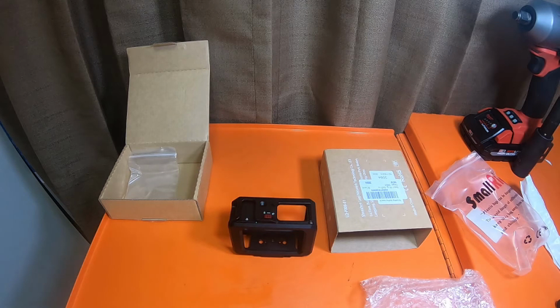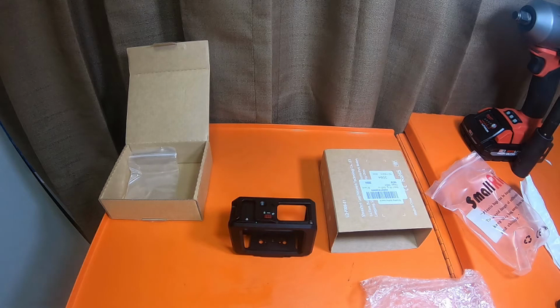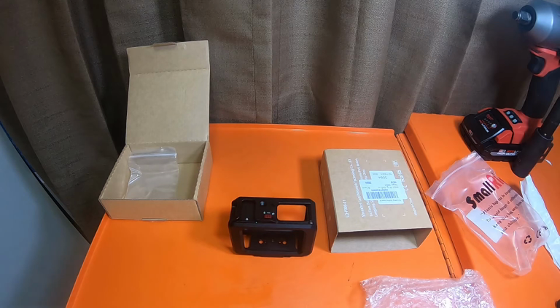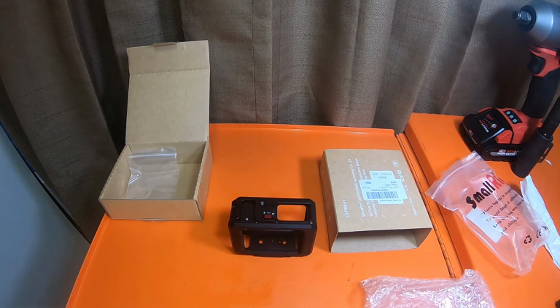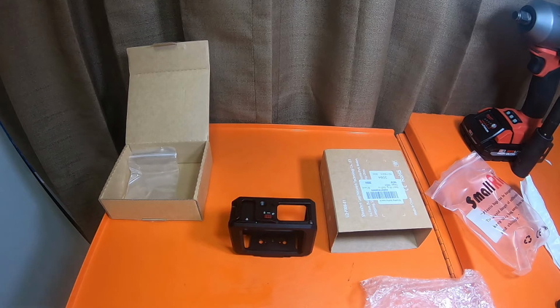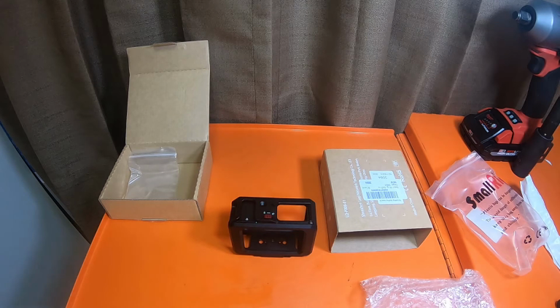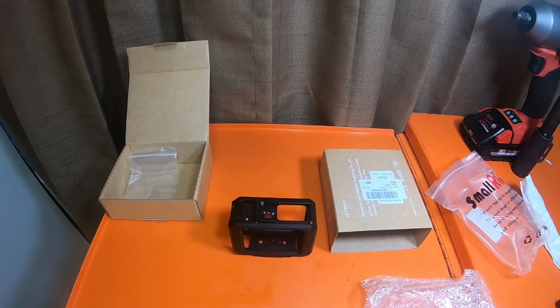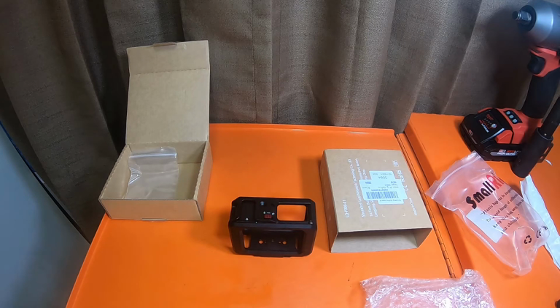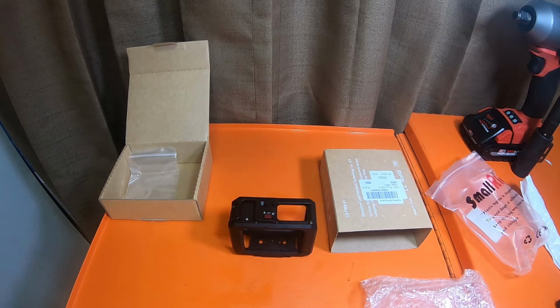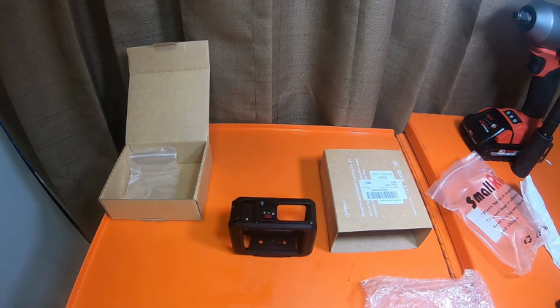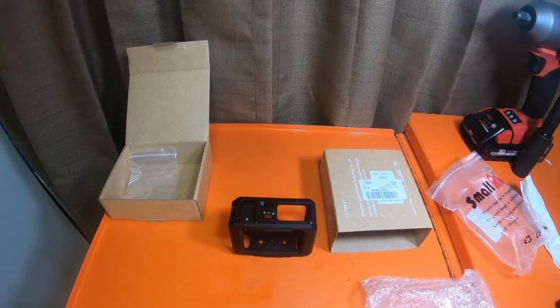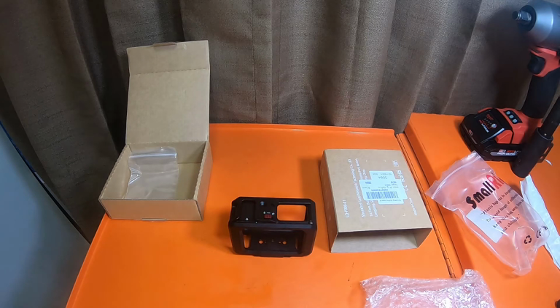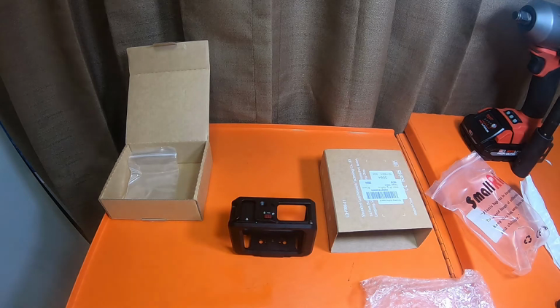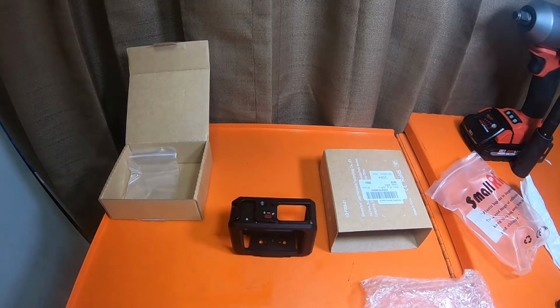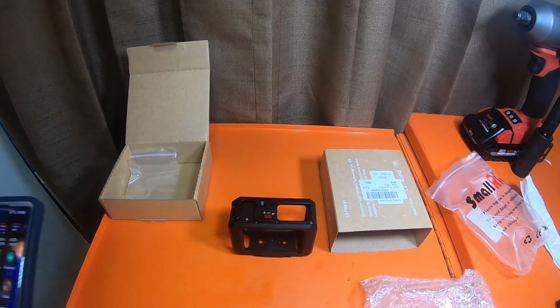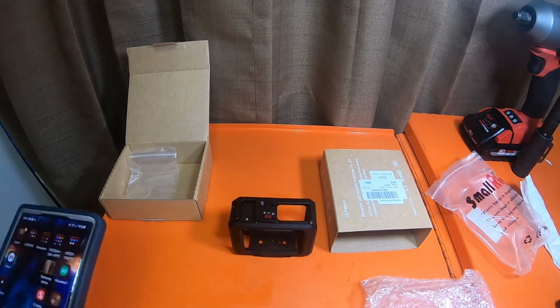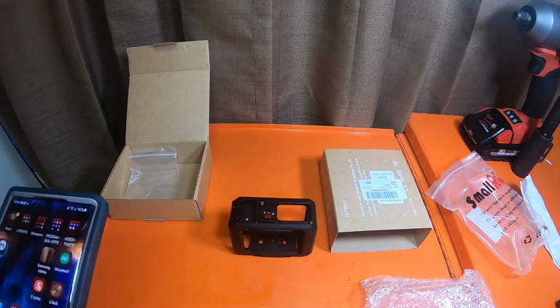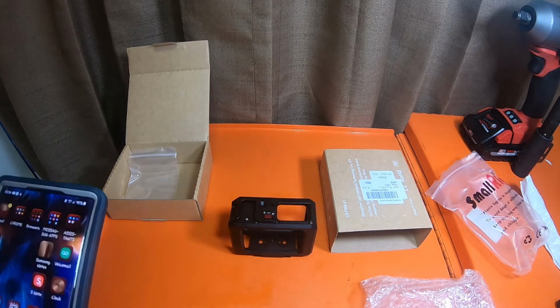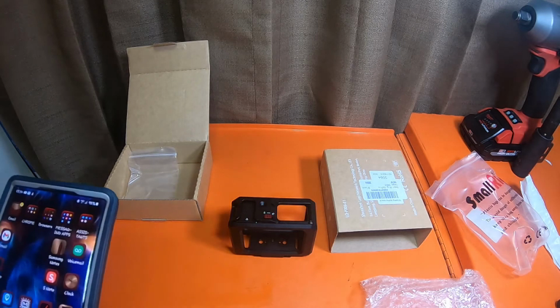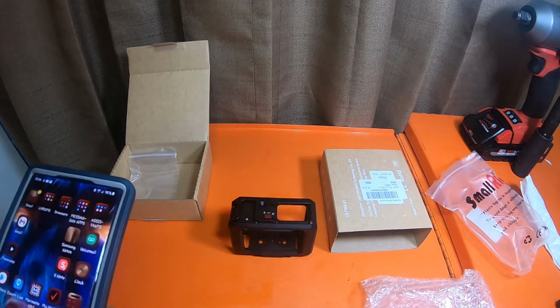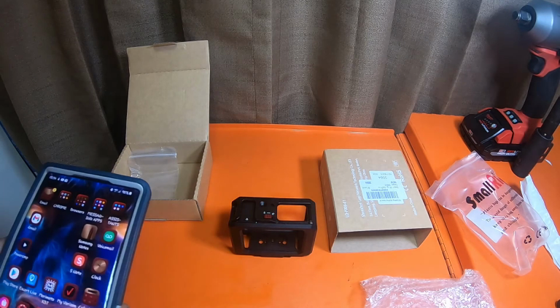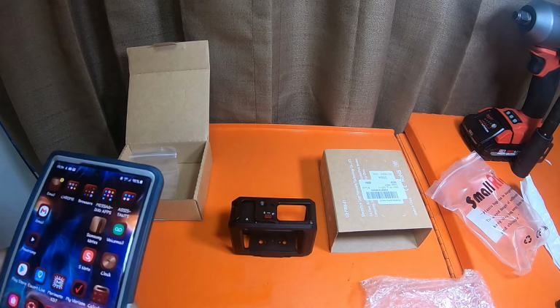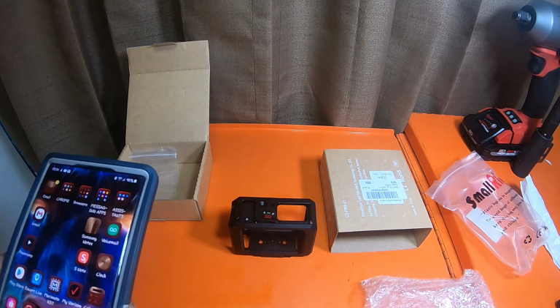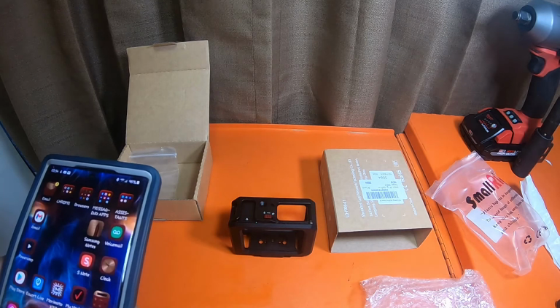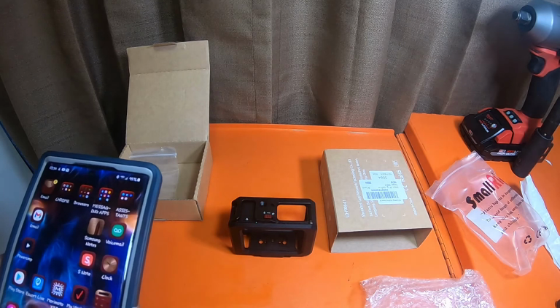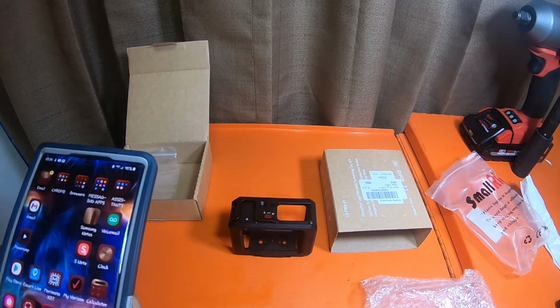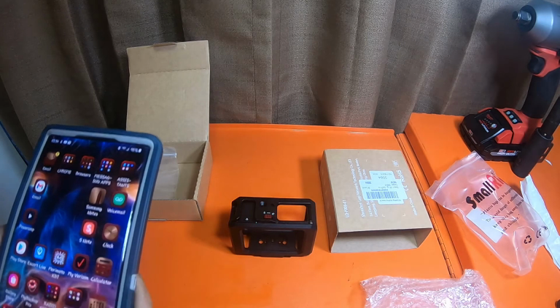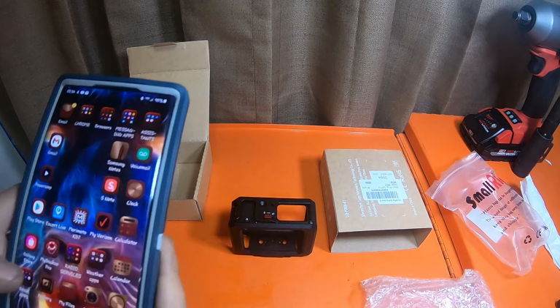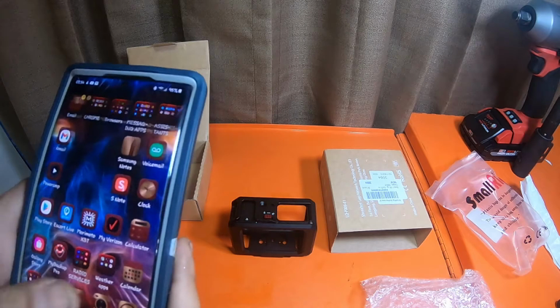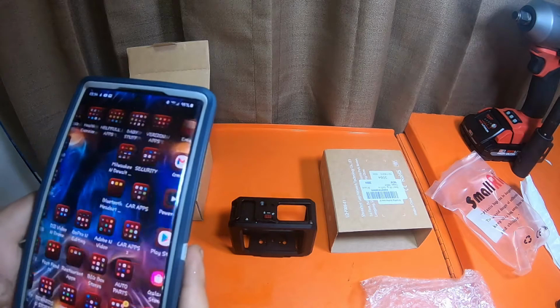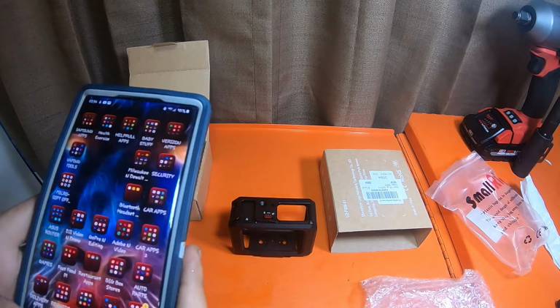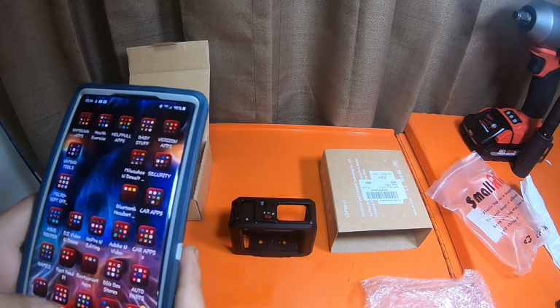Some of these cages are not cheap — some of them are like 30 to 40 bucks depending on the model.